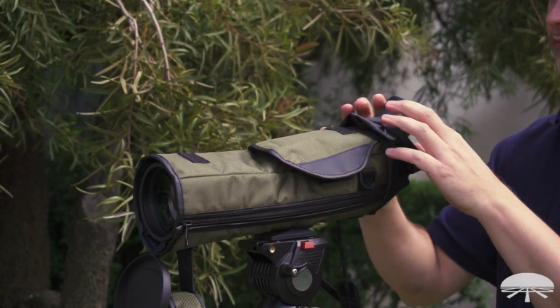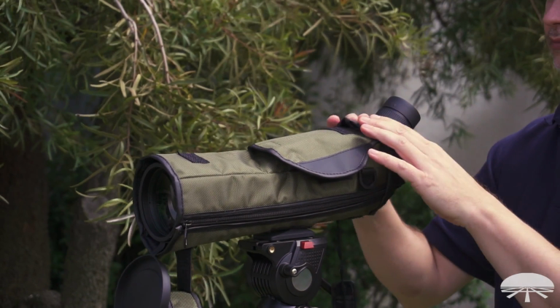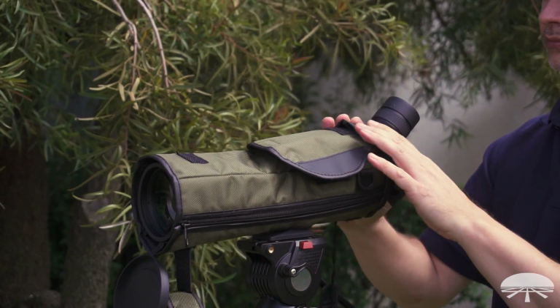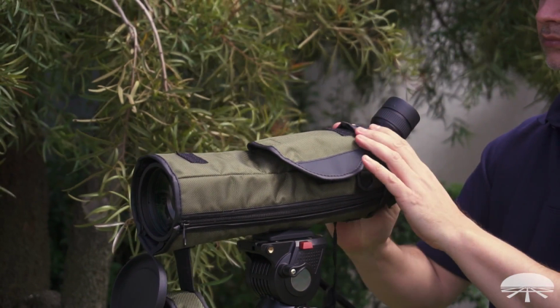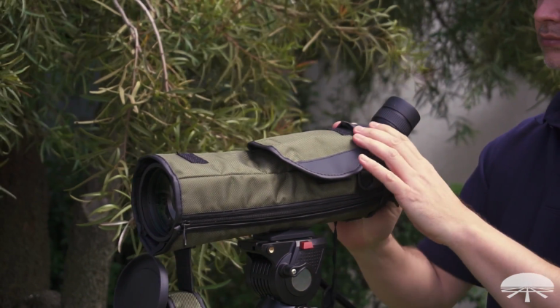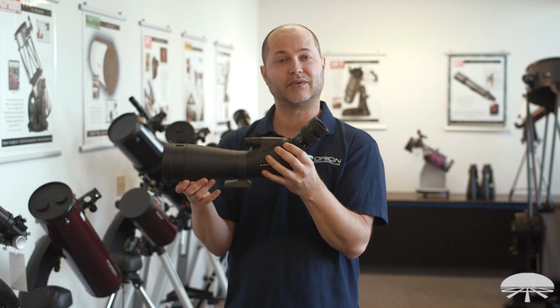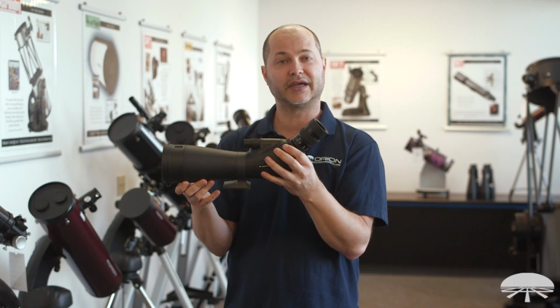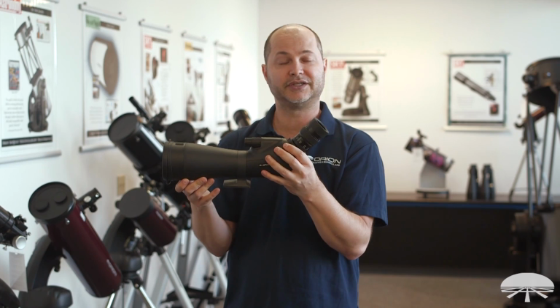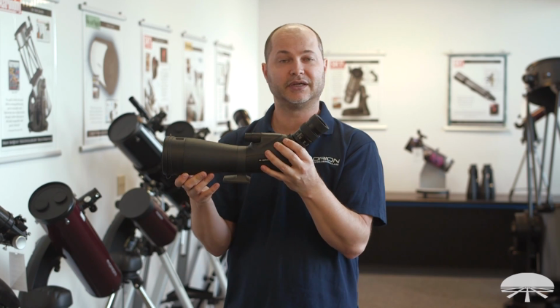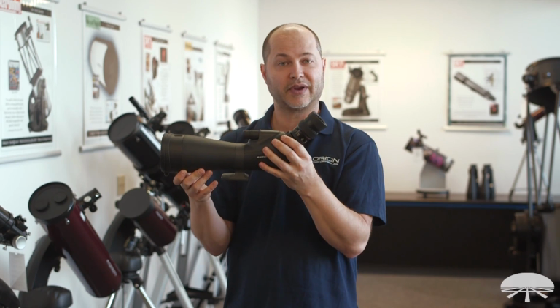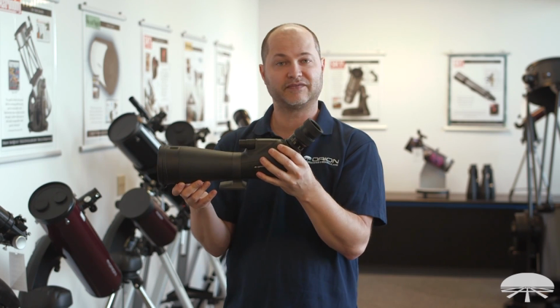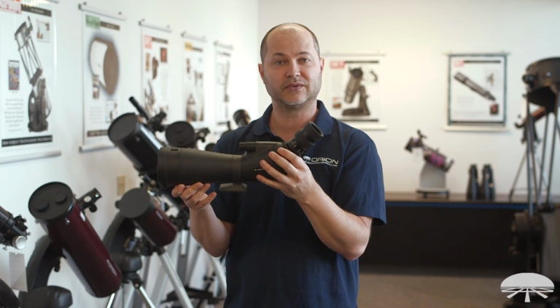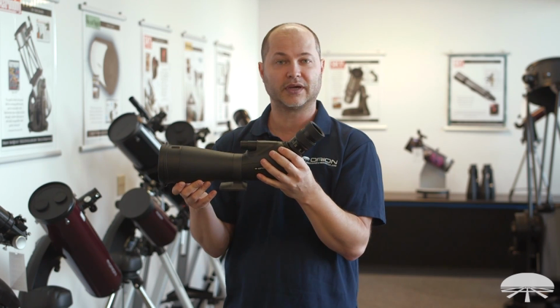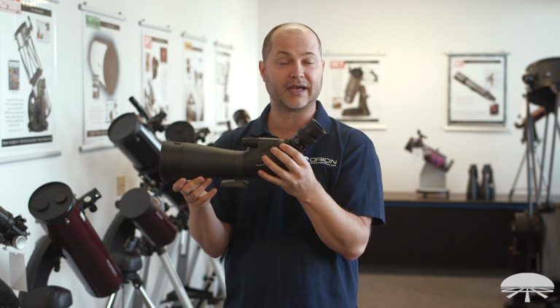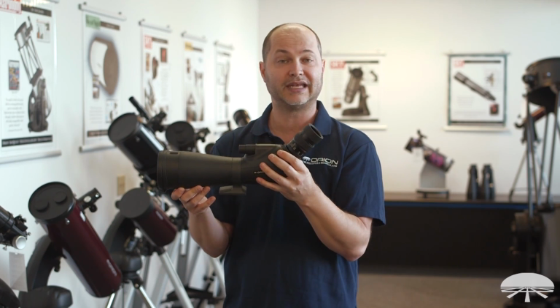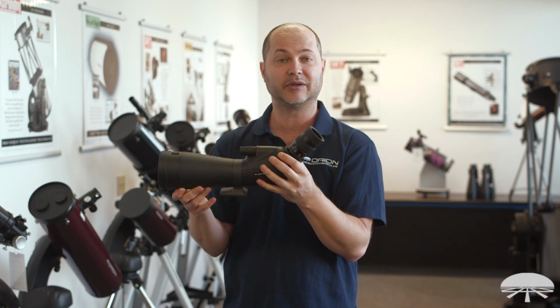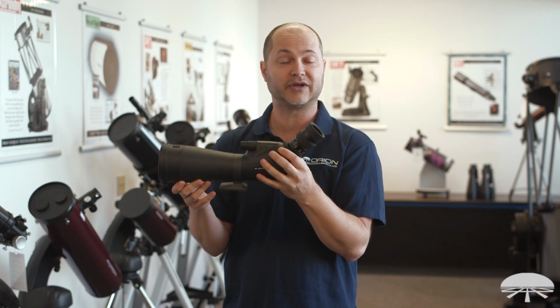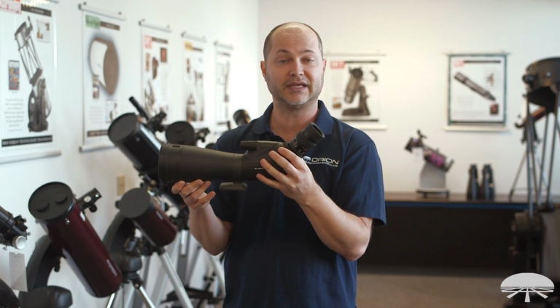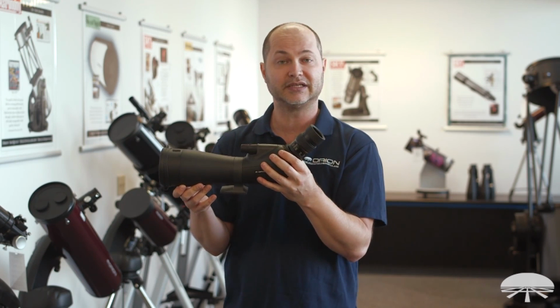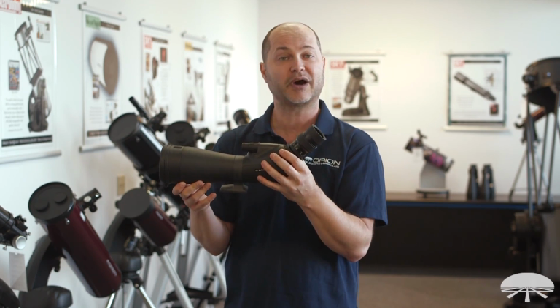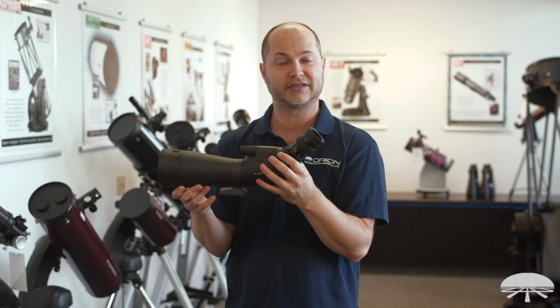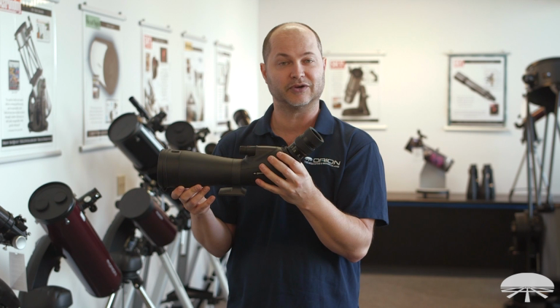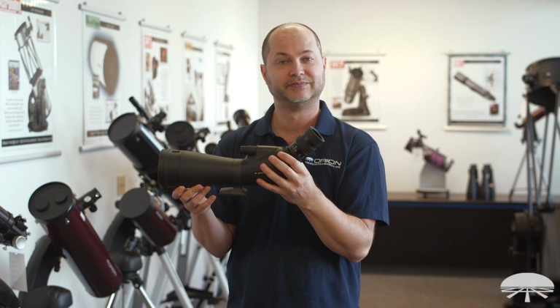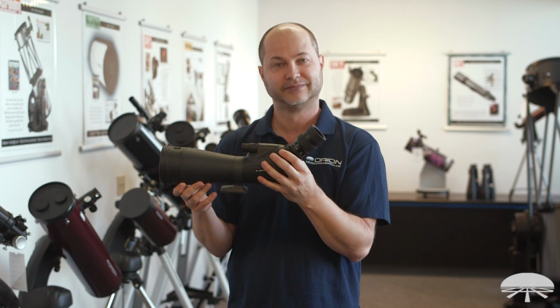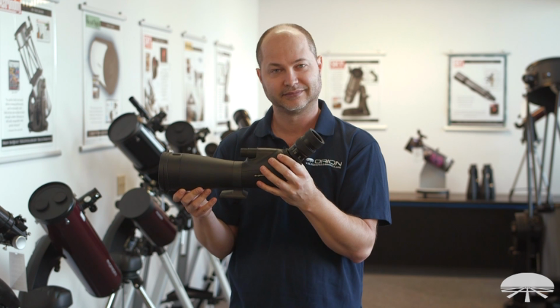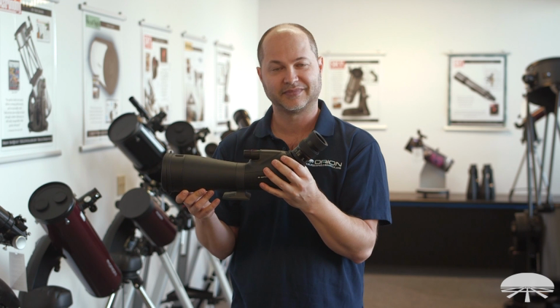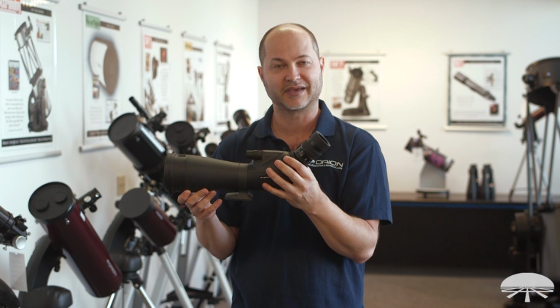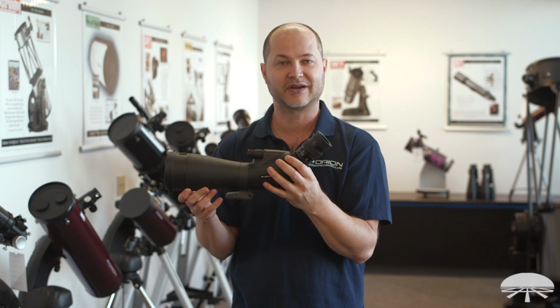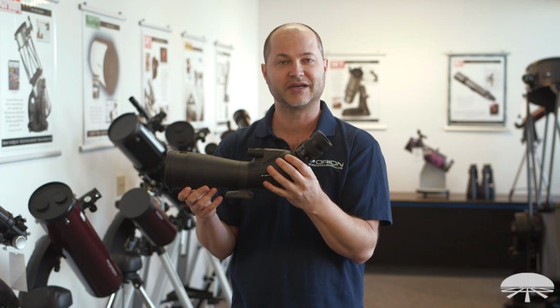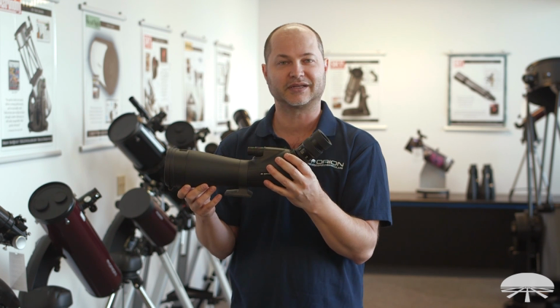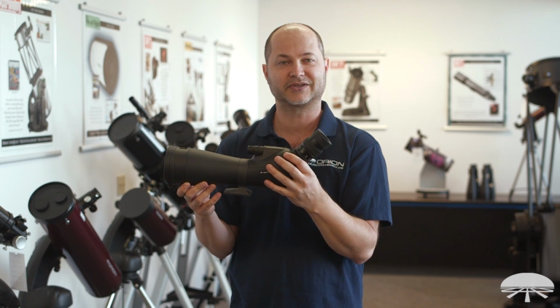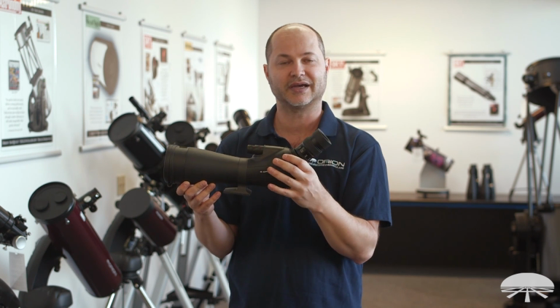All right, there you have it — the Orion Grandview 80mm ED Spotting Scope. Thank you very much. Clear skies.